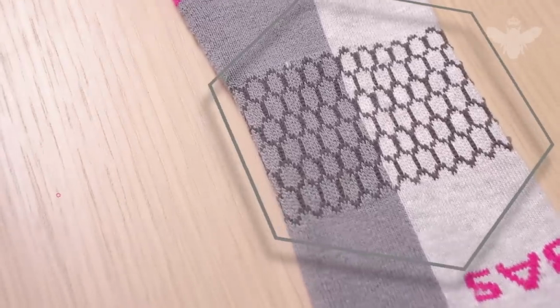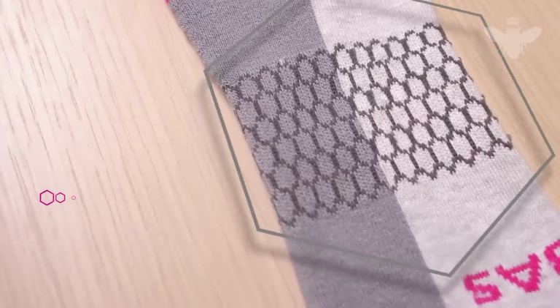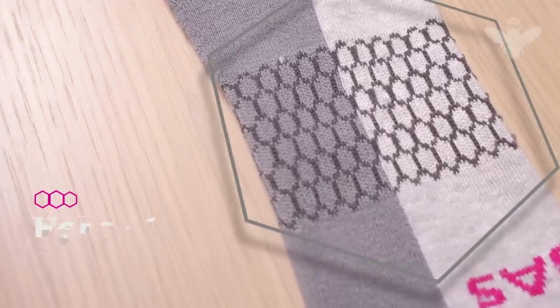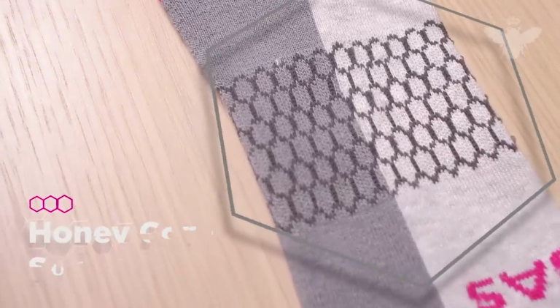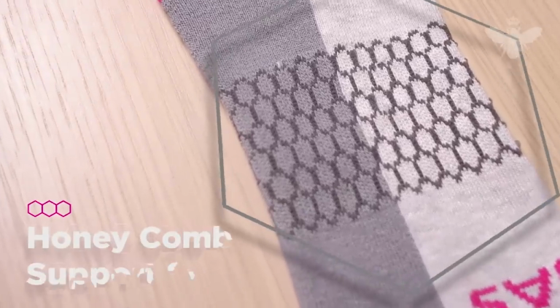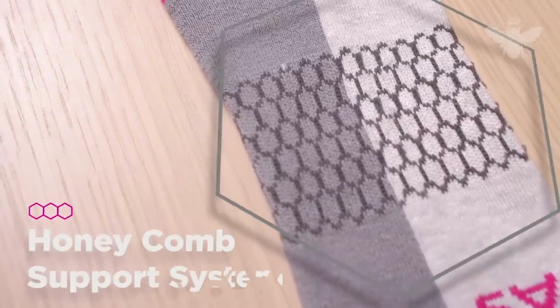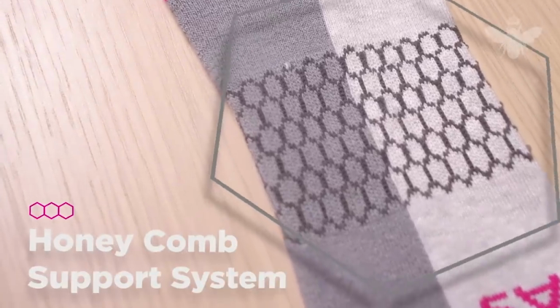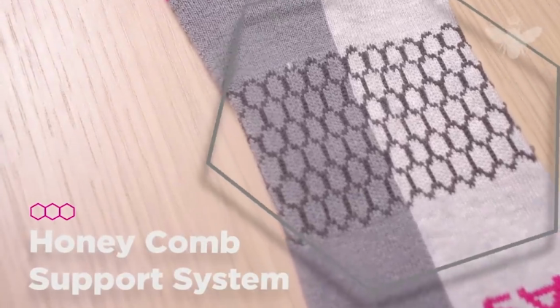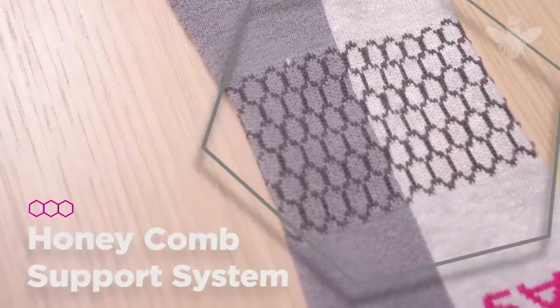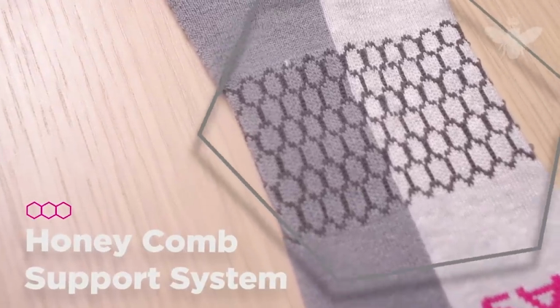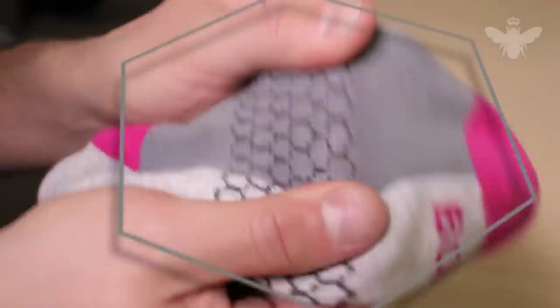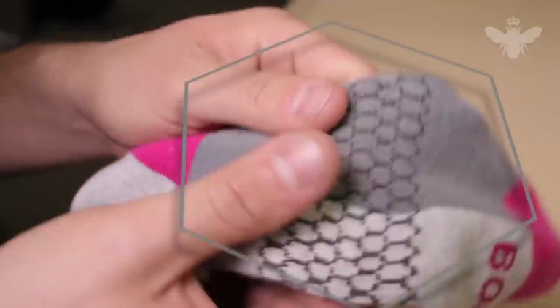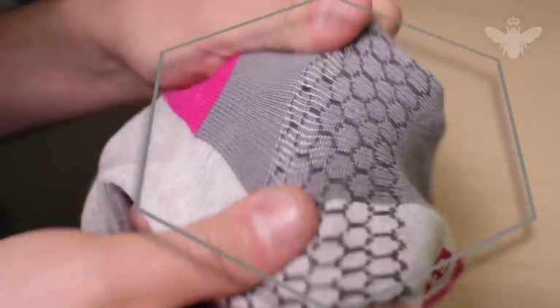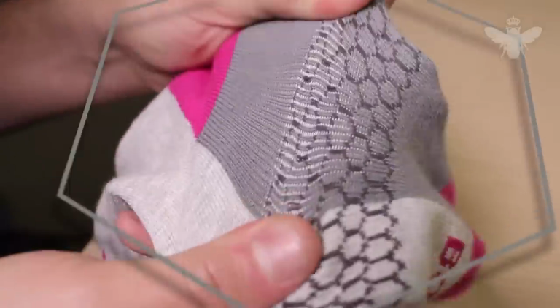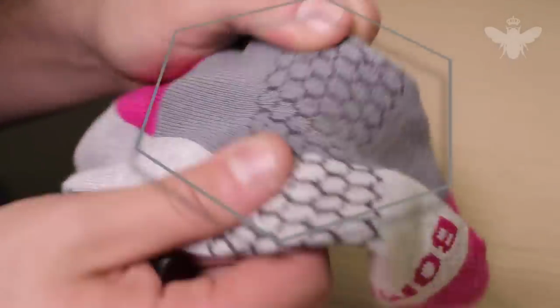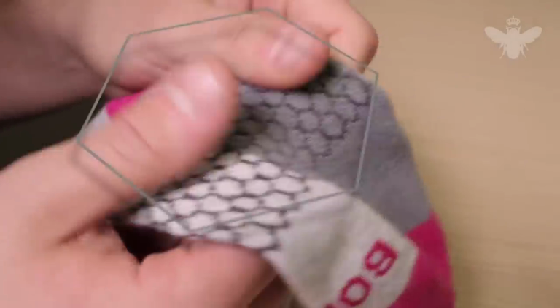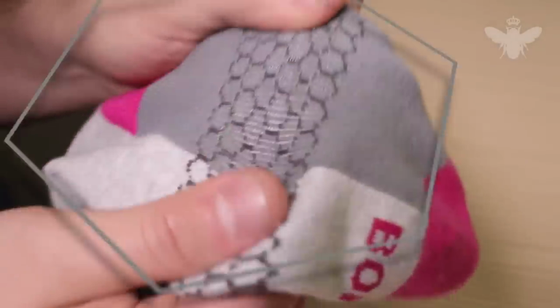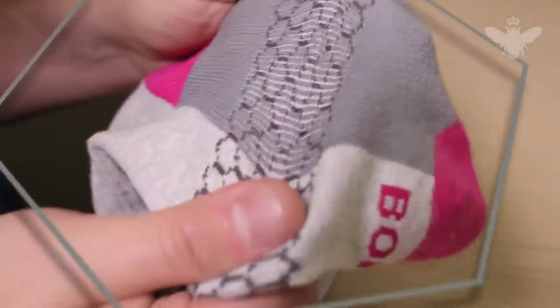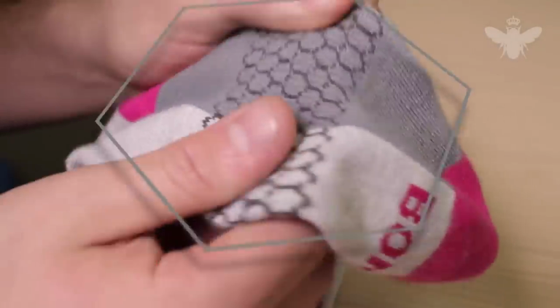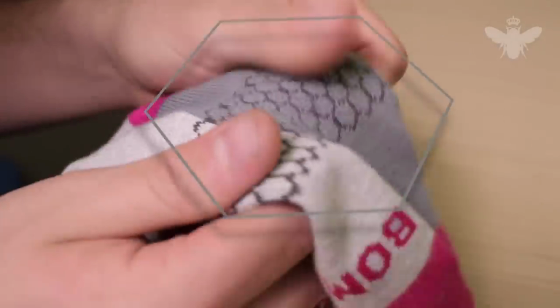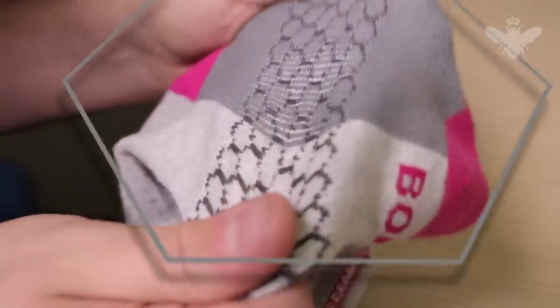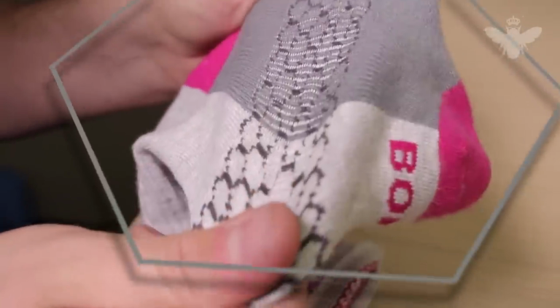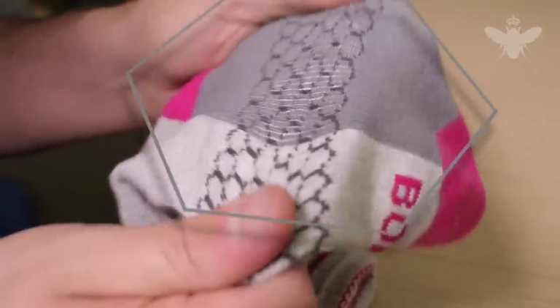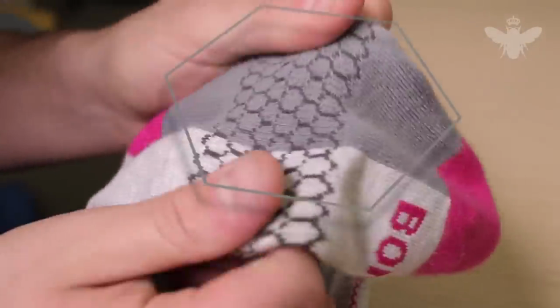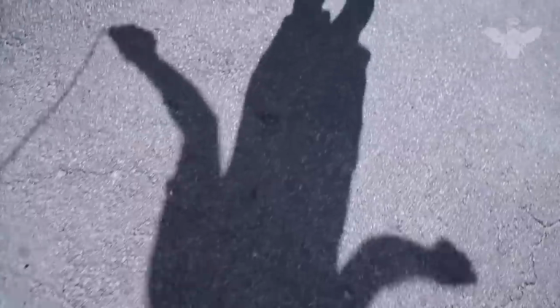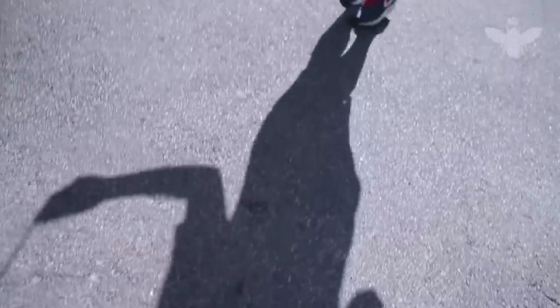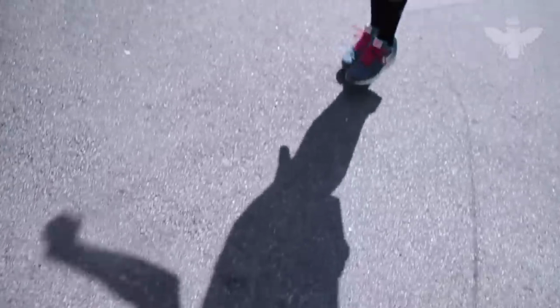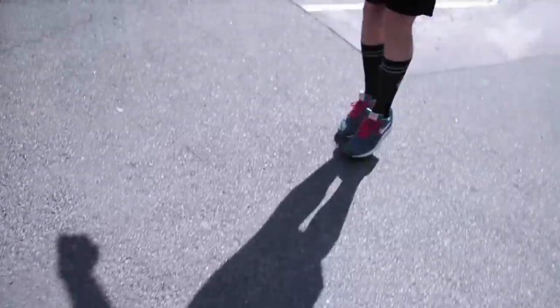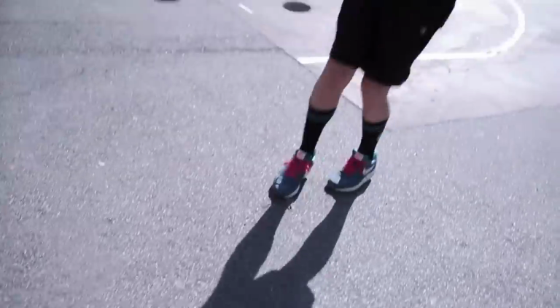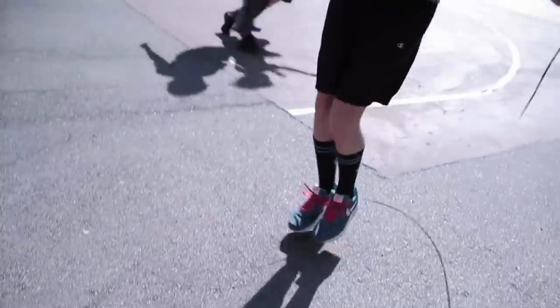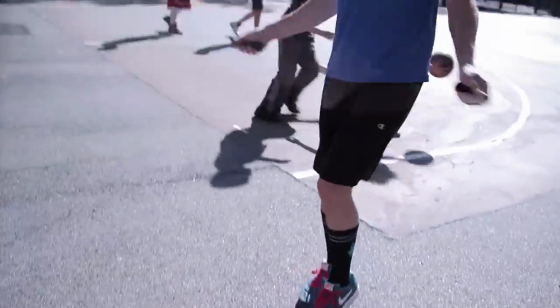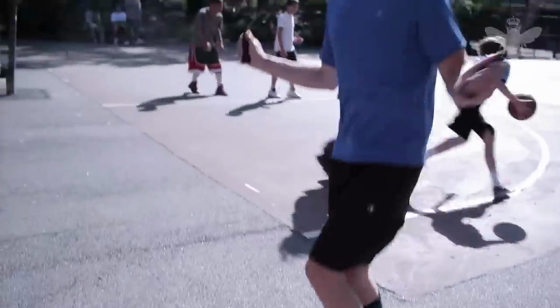In the mid-foot area, we created something we call the Honeycomb Support System — a hexagonal pattern that distributes pressure evenly from every angle throughout your arch.